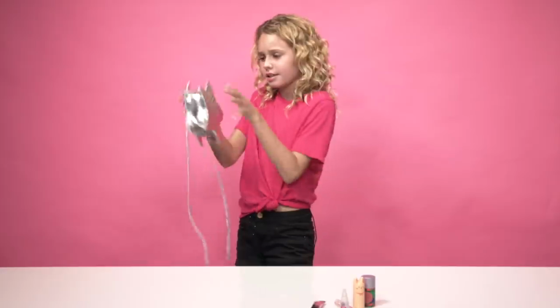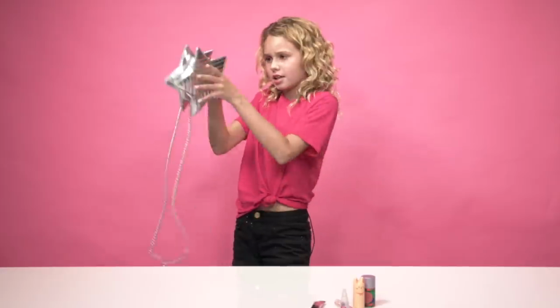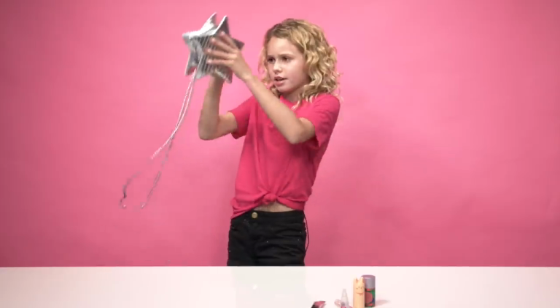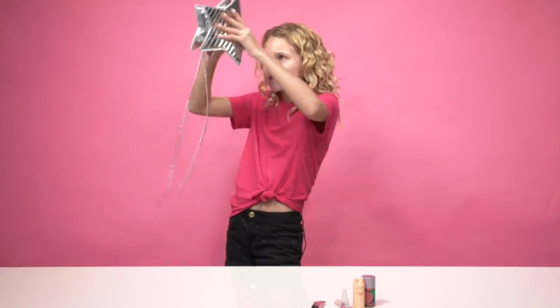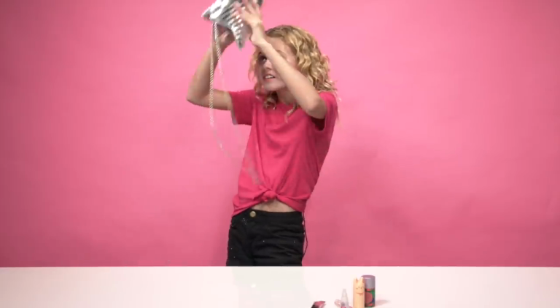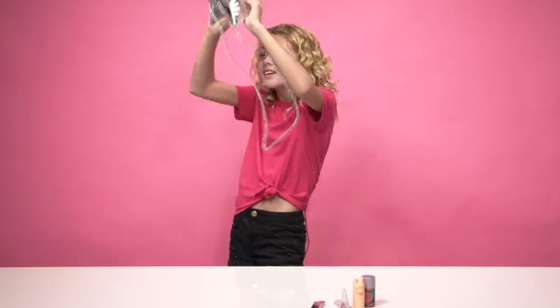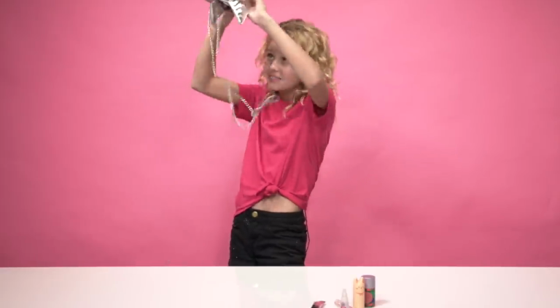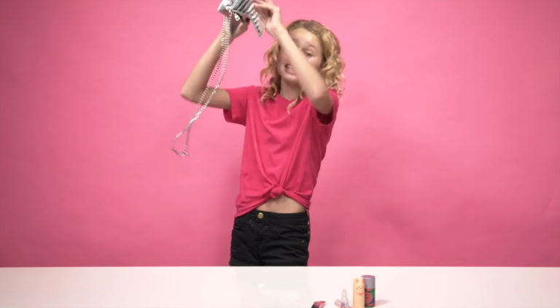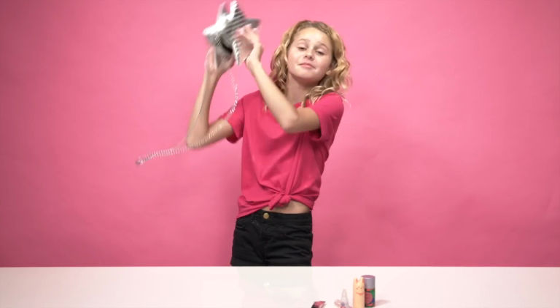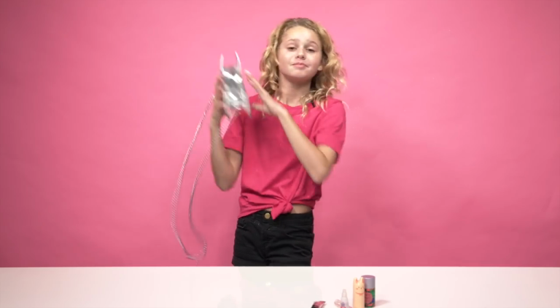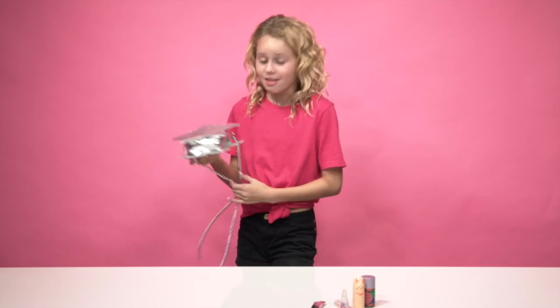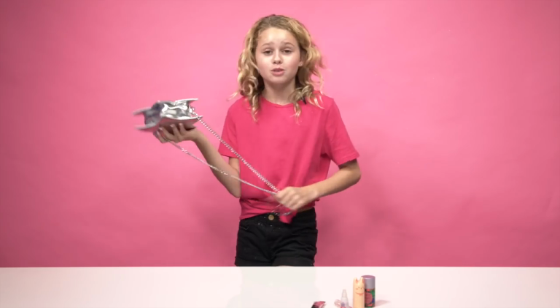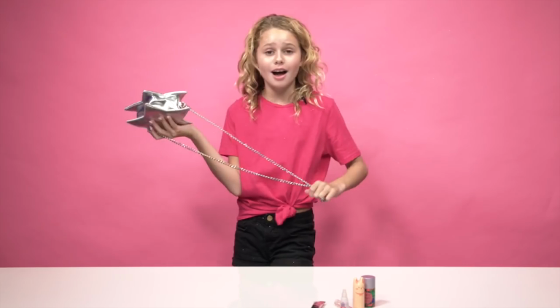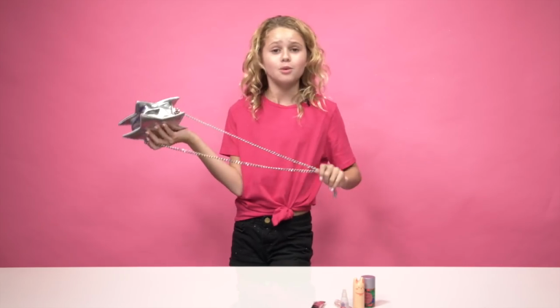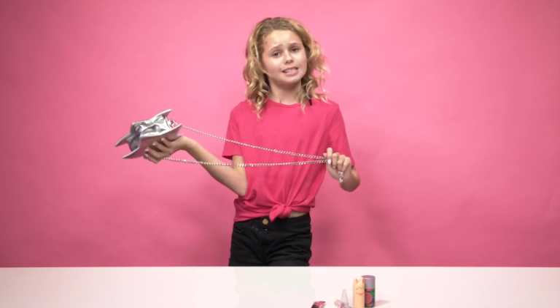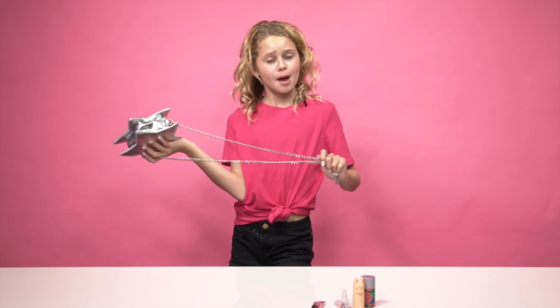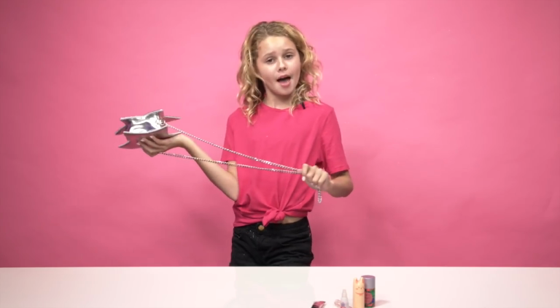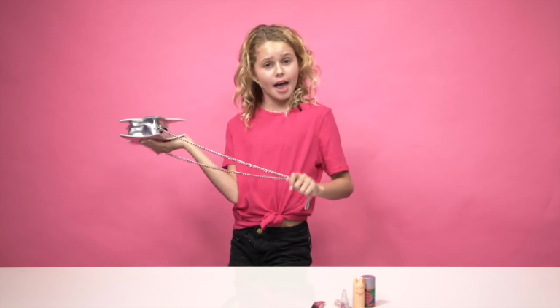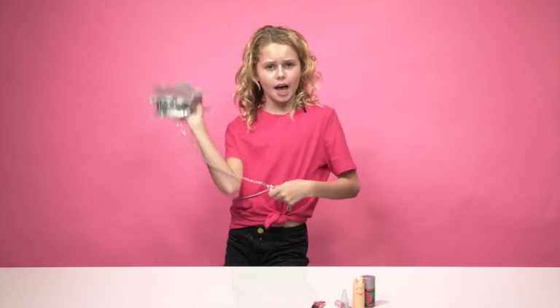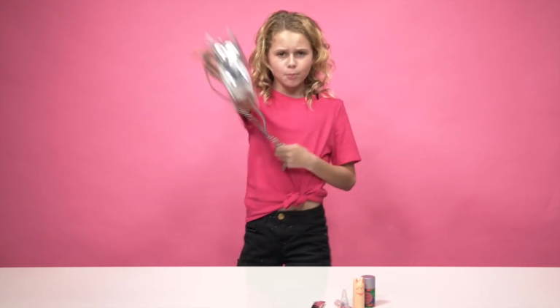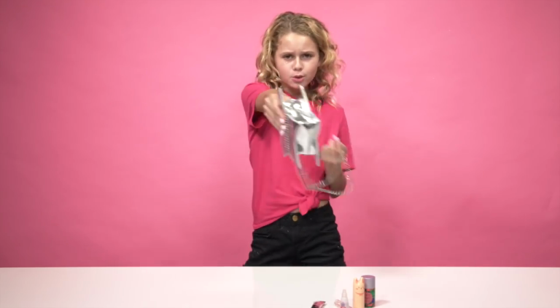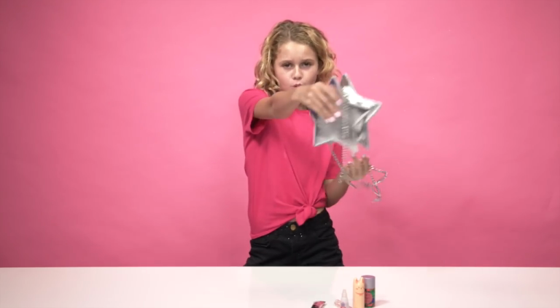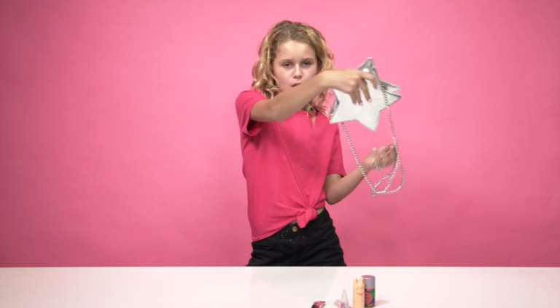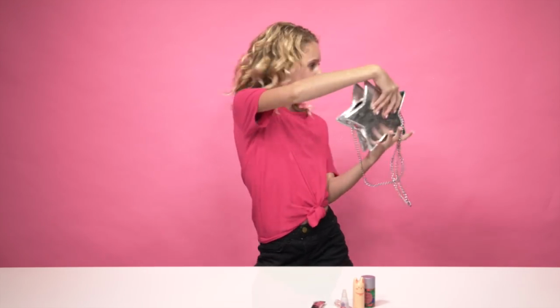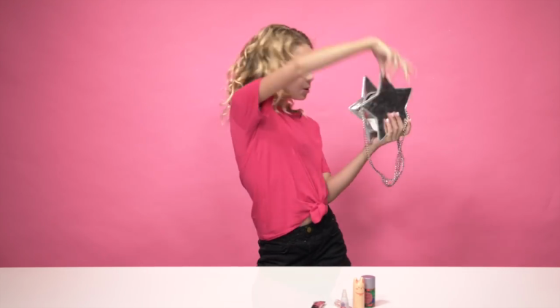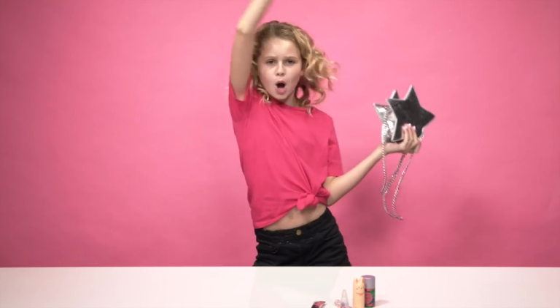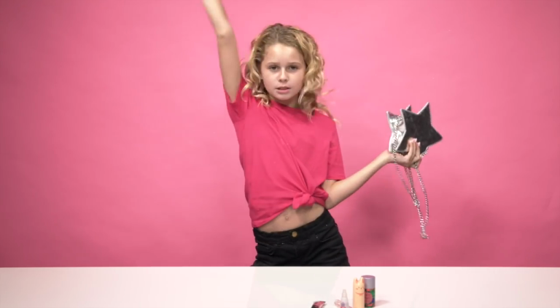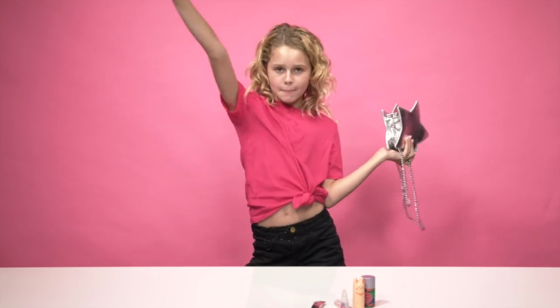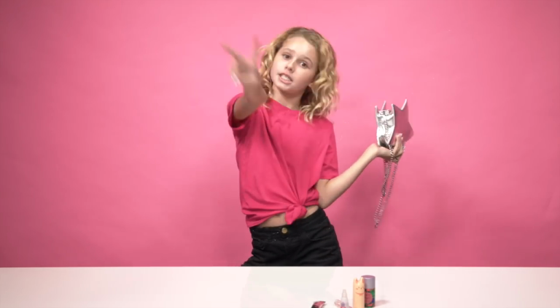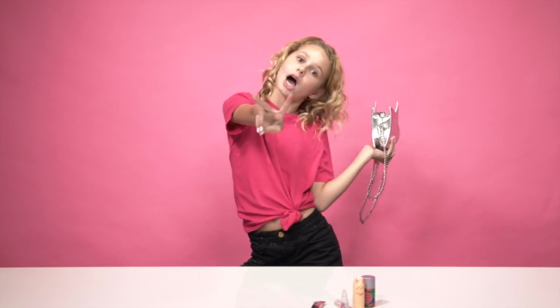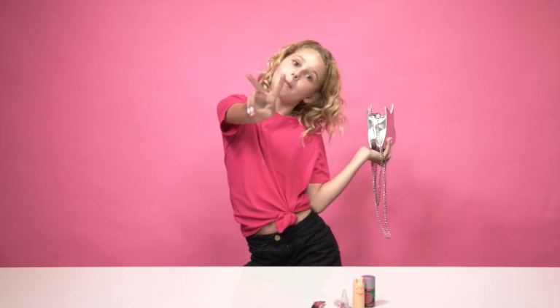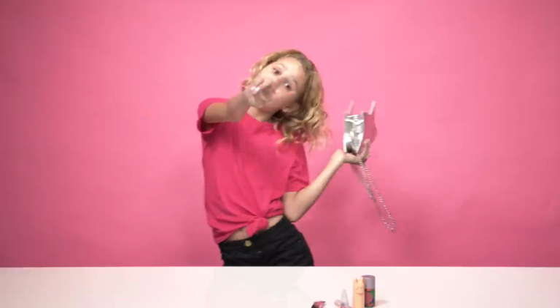That's it! That was What's In My Bag. I hope you enjoyed. Ruby Rose, peace and out. Bye!